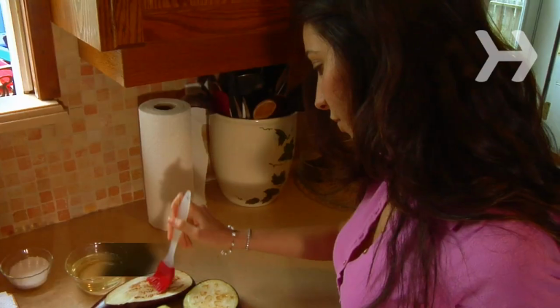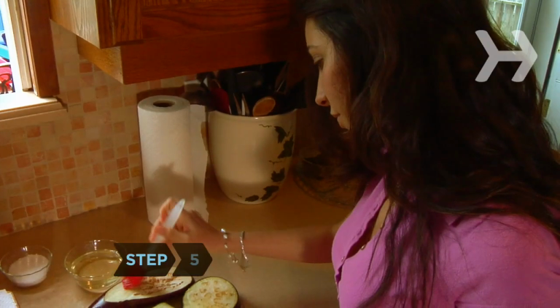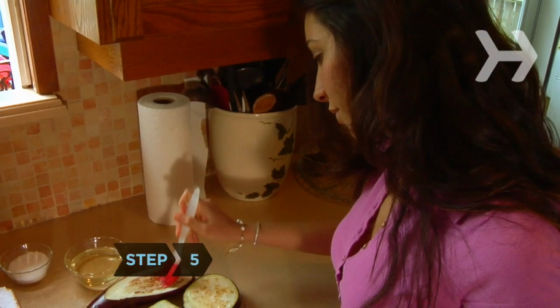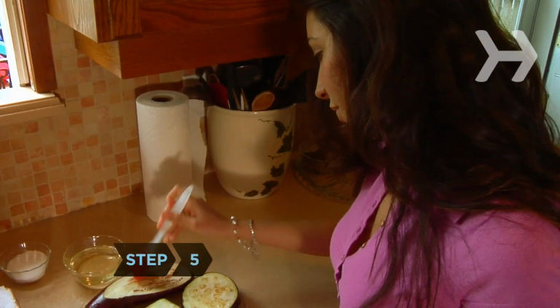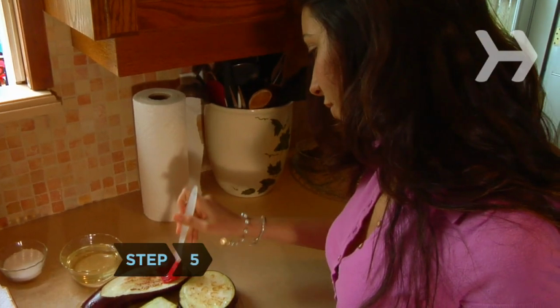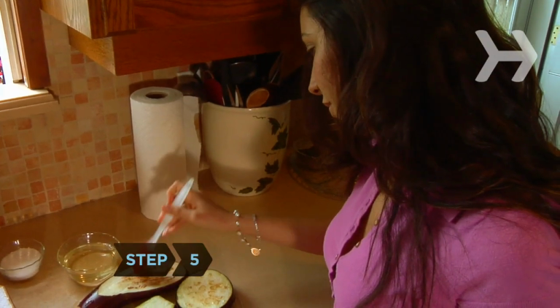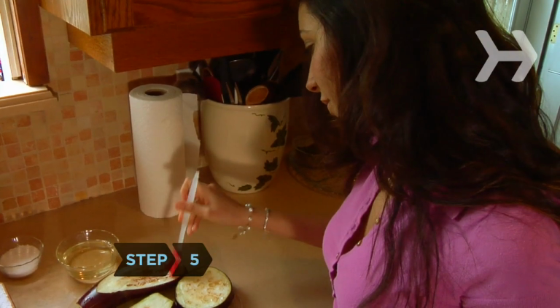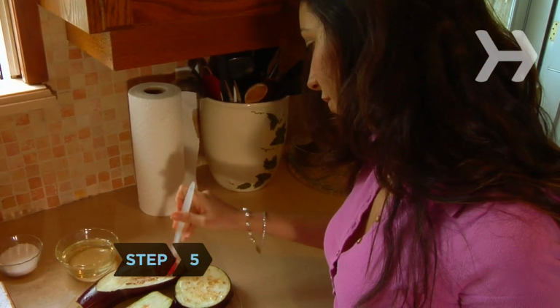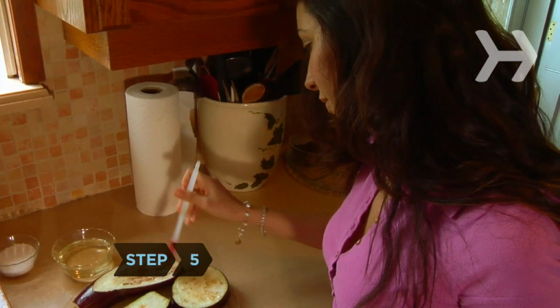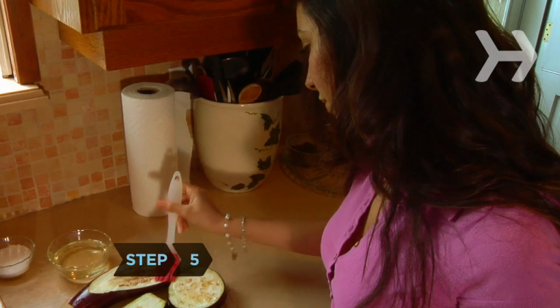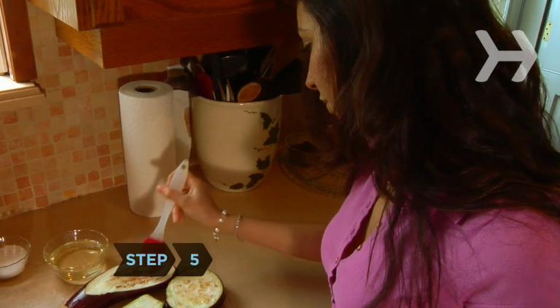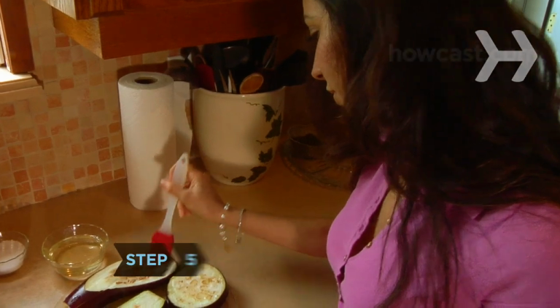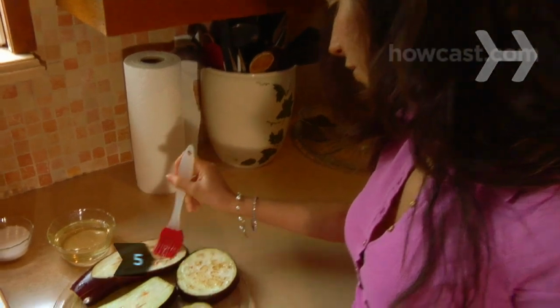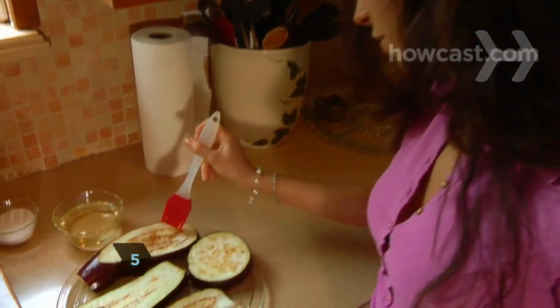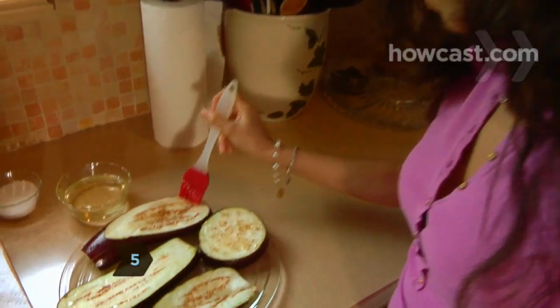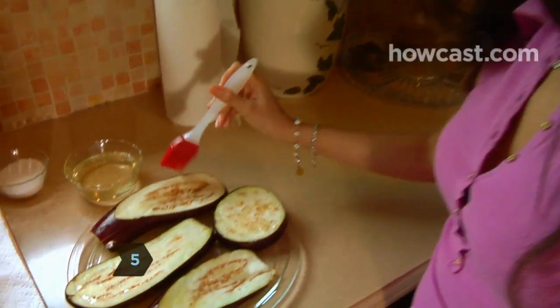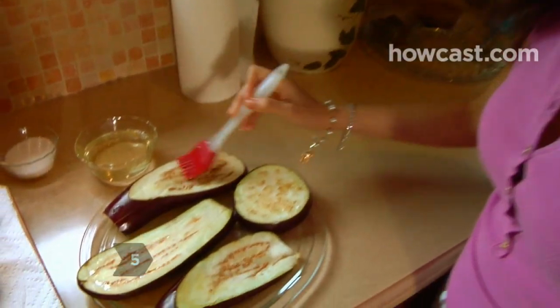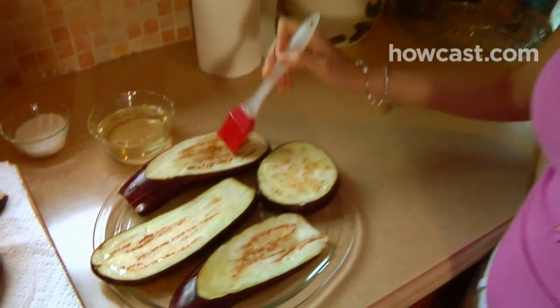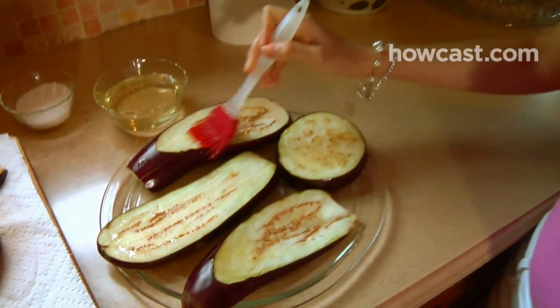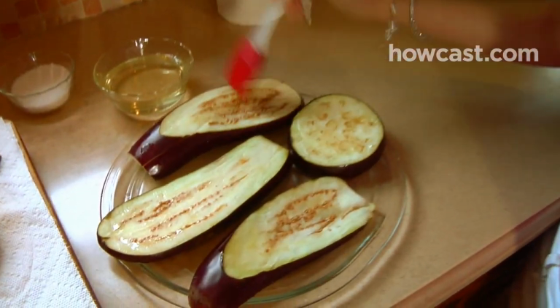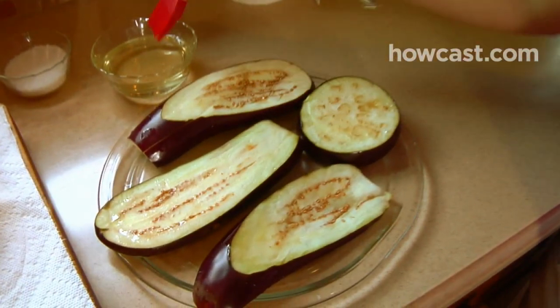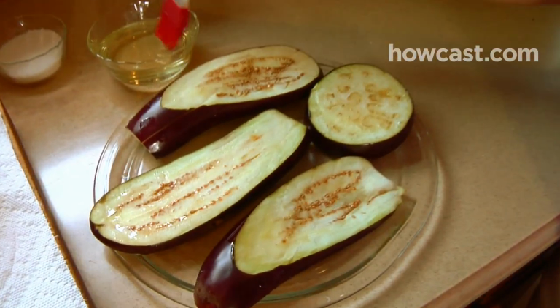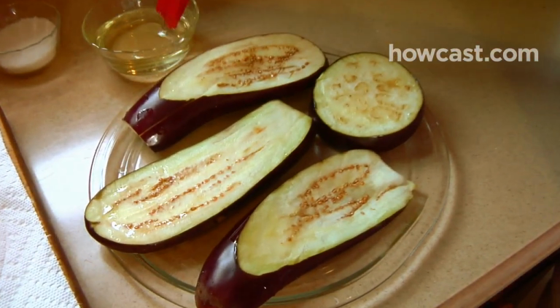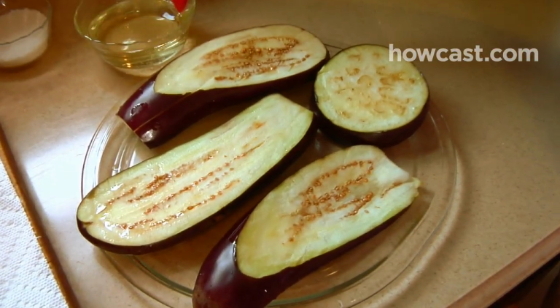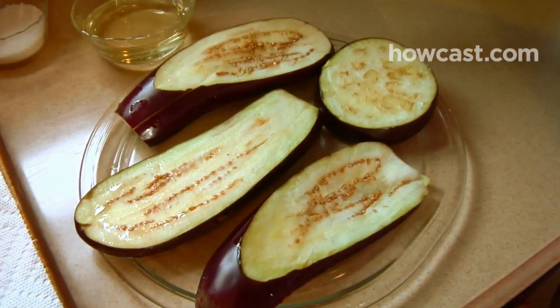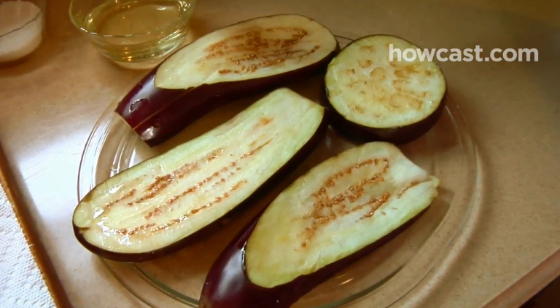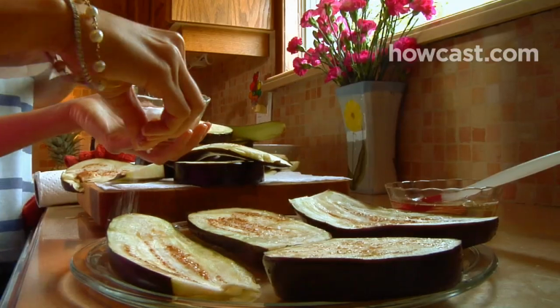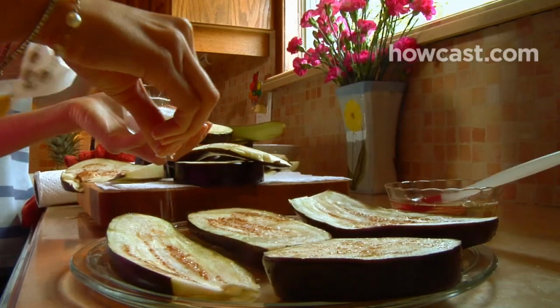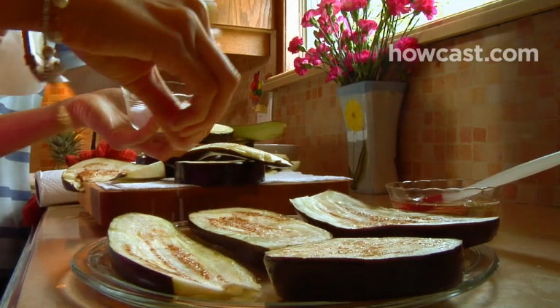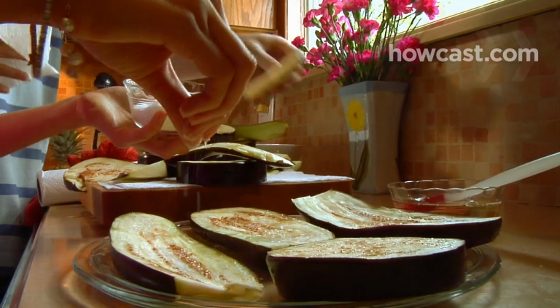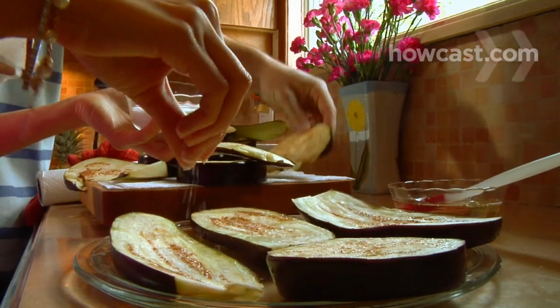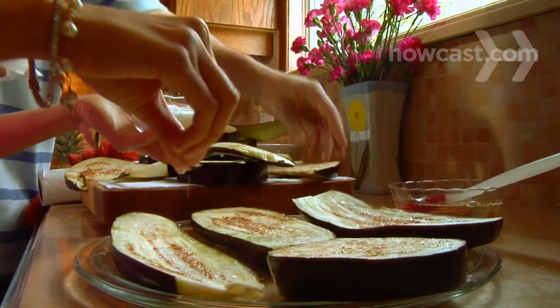Step 5. Brush the eggplant generously with vegetable oil on all sides and salt to taste.